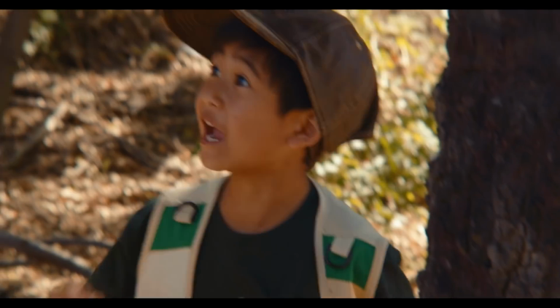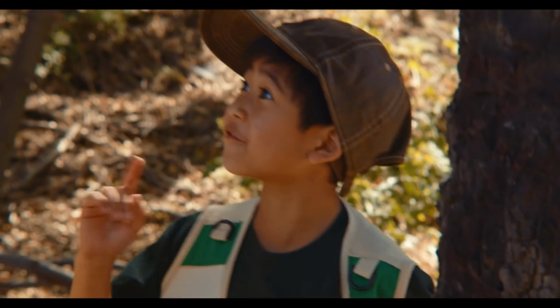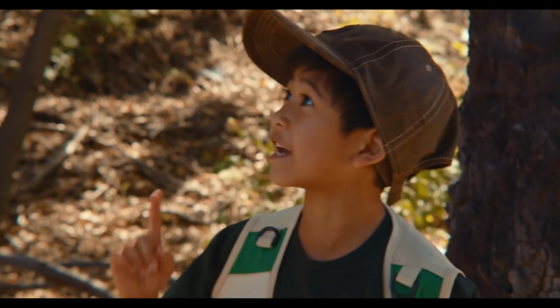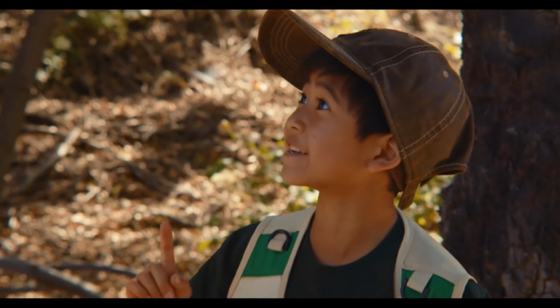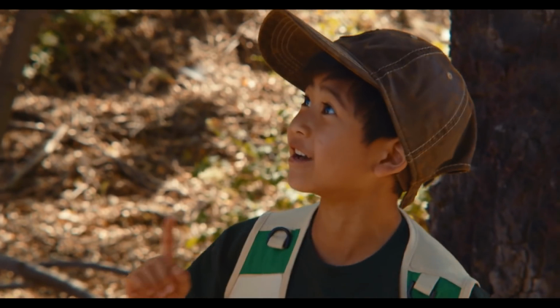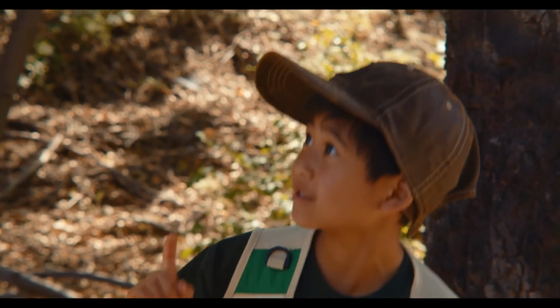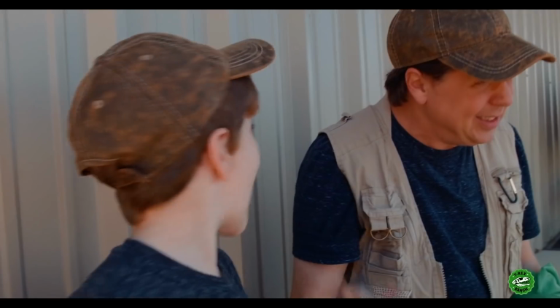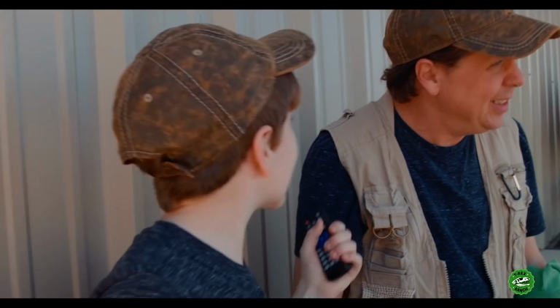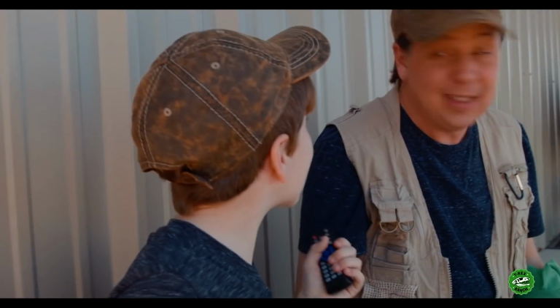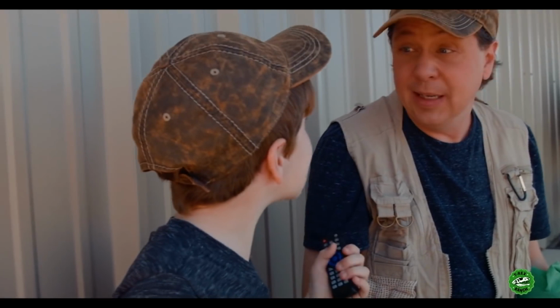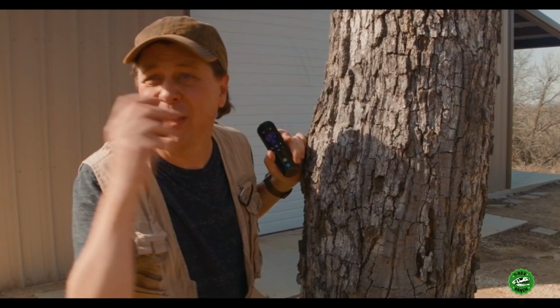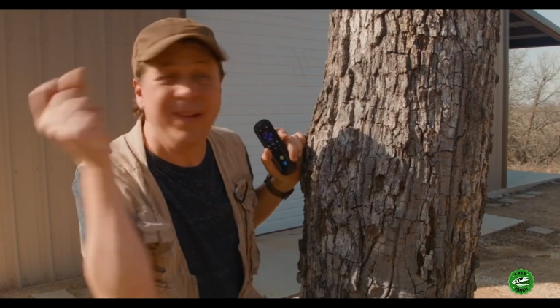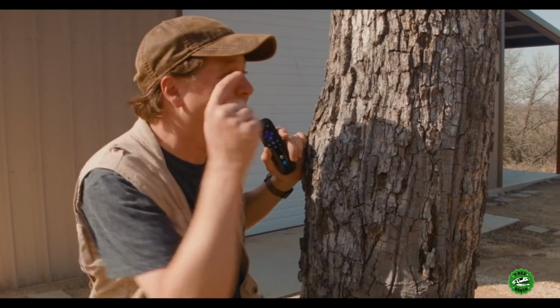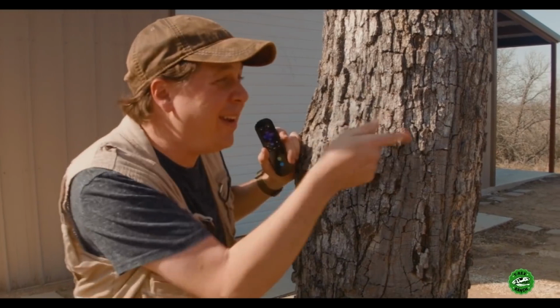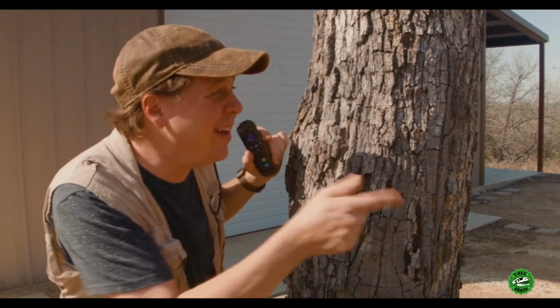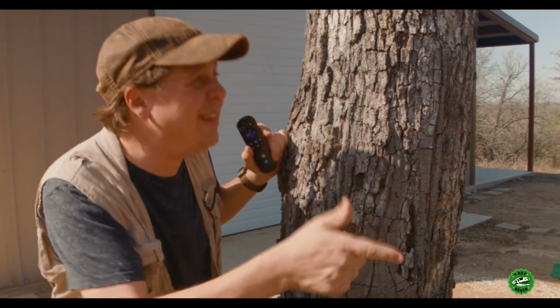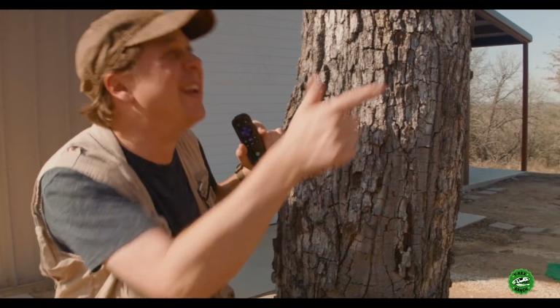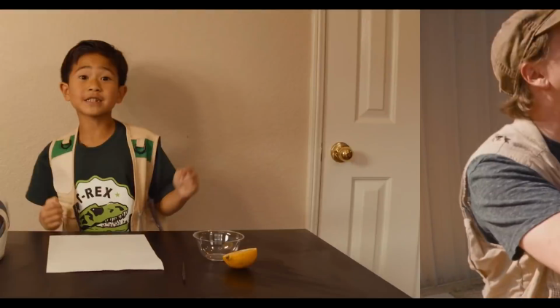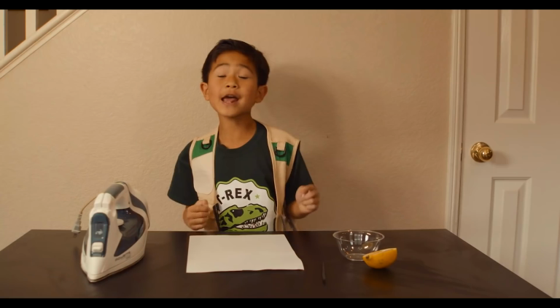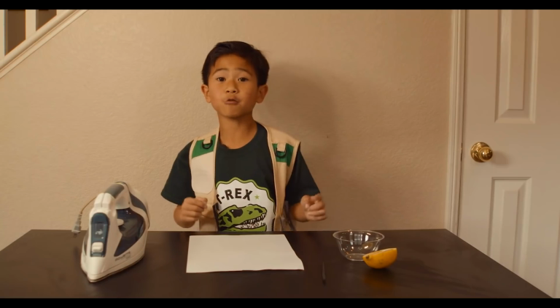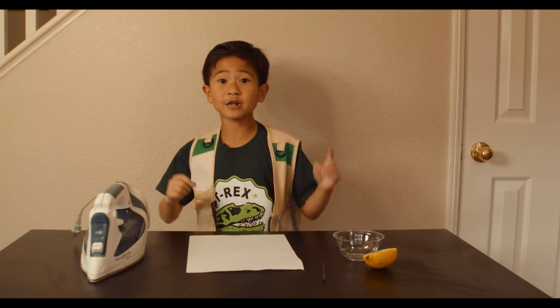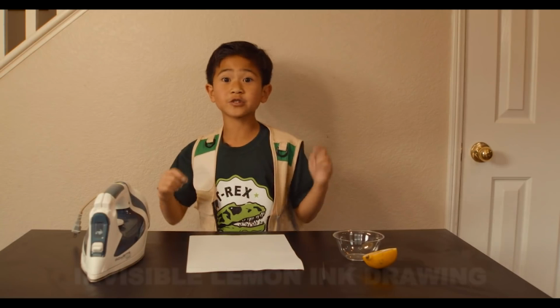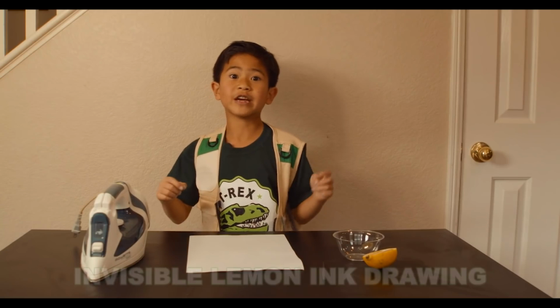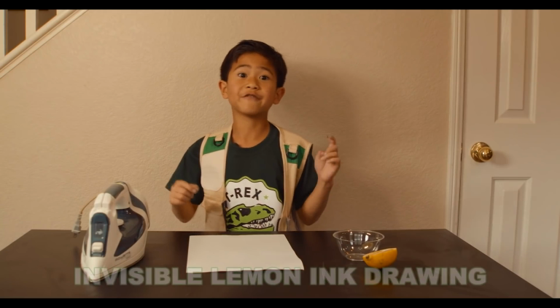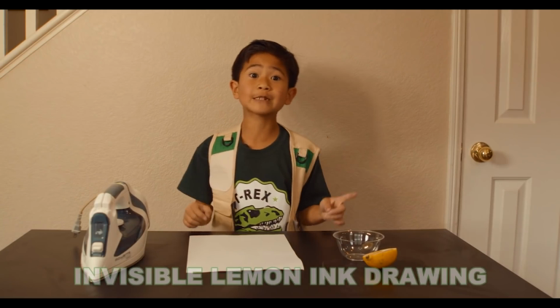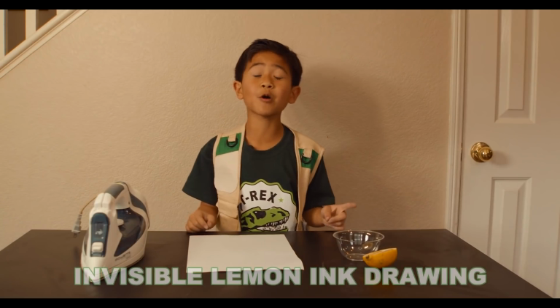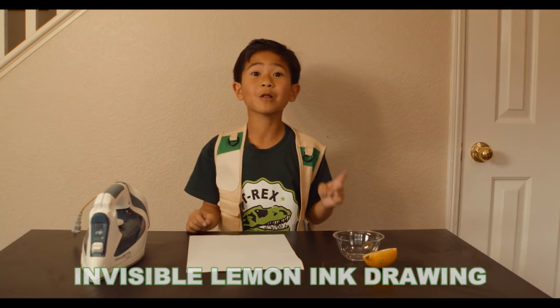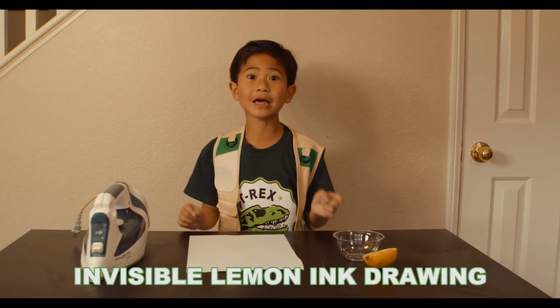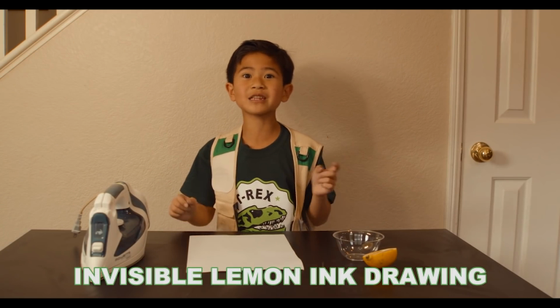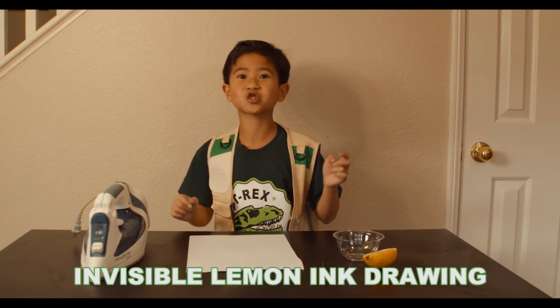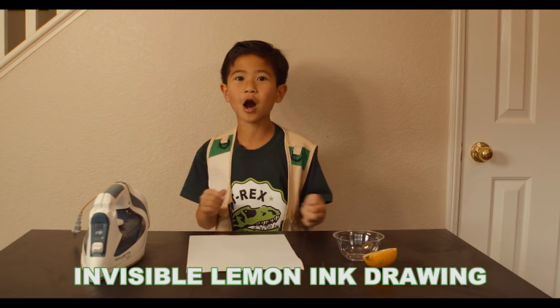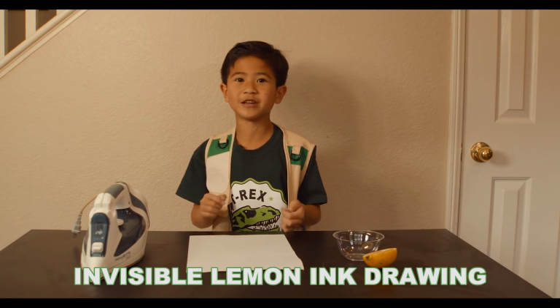I have an idea. I got an idea. I need an idea. Today we're gonna do the invisible lemon drawing!